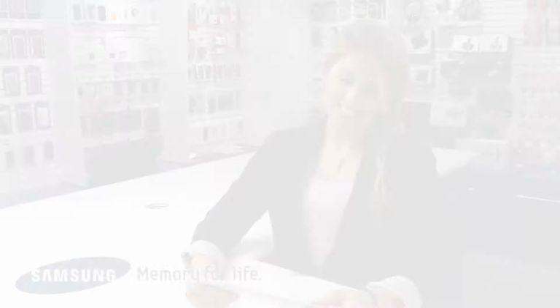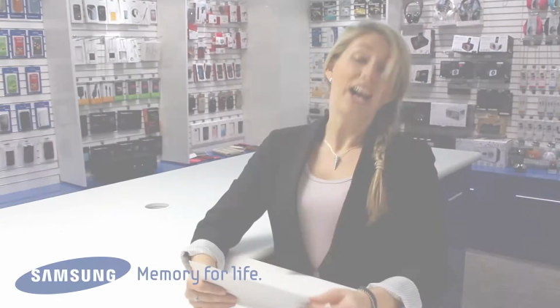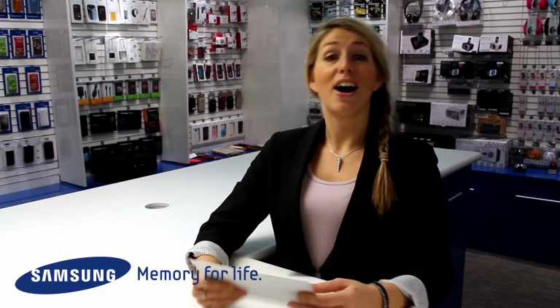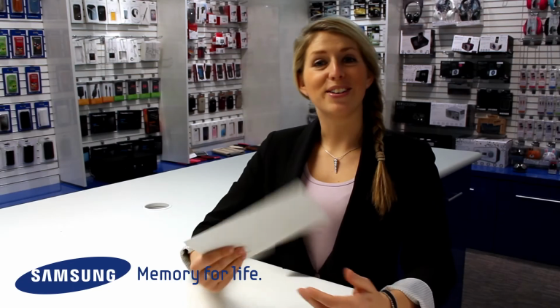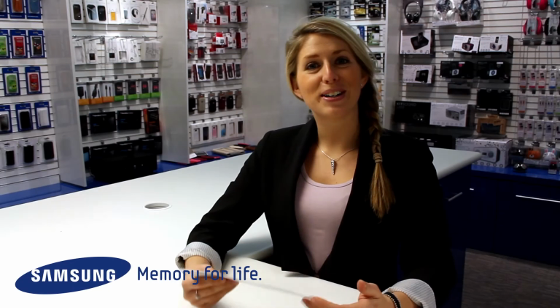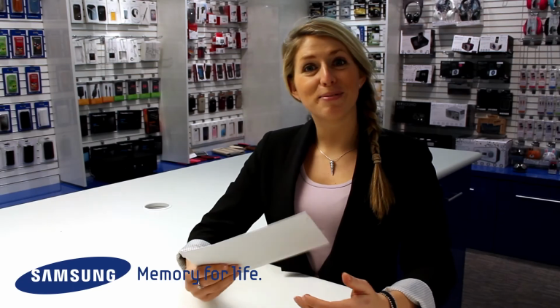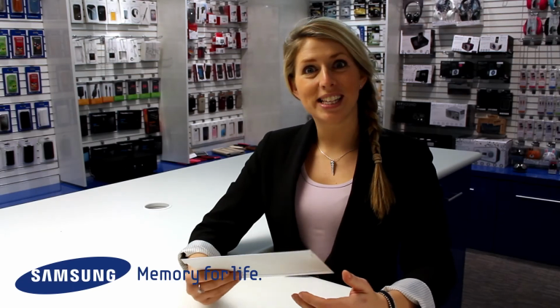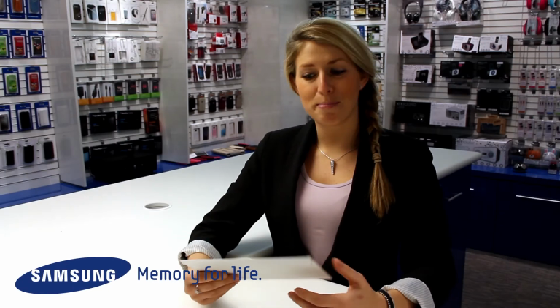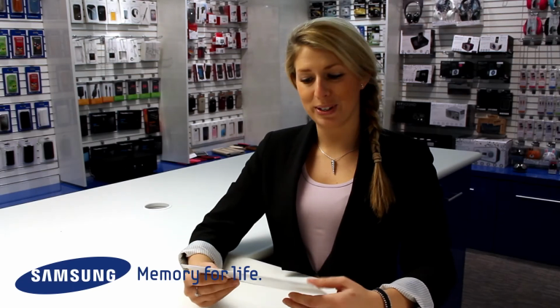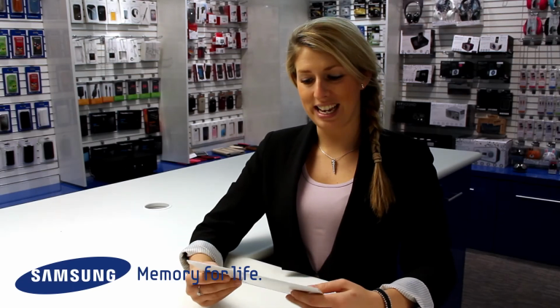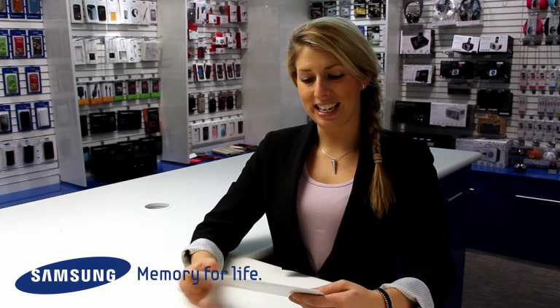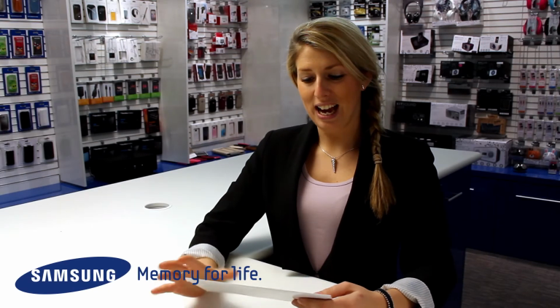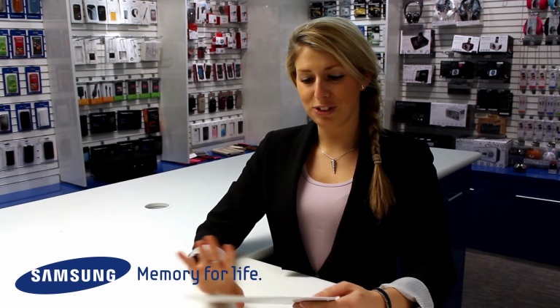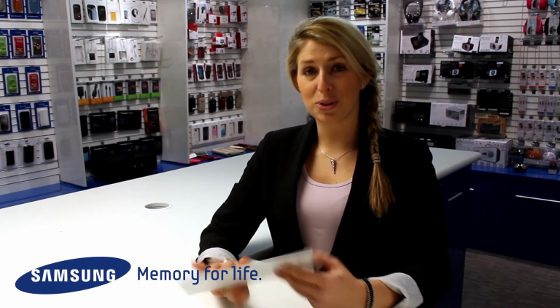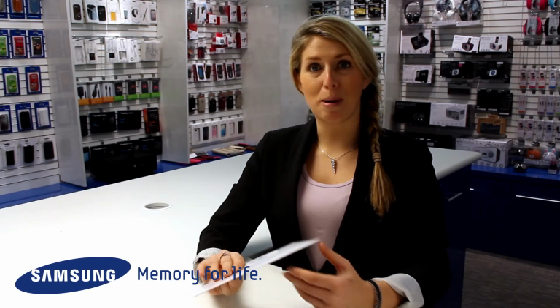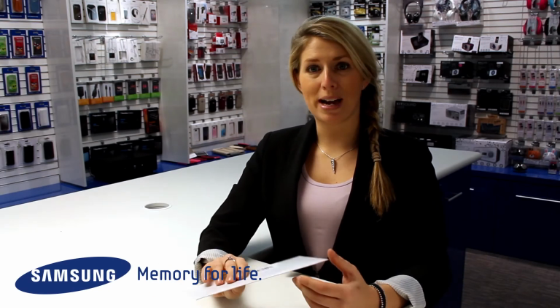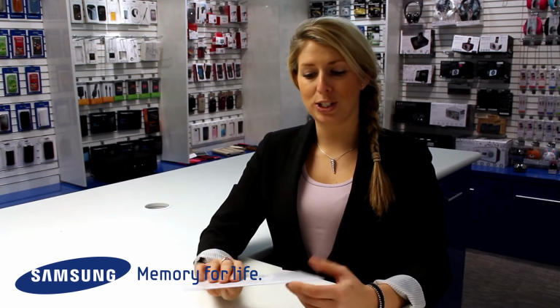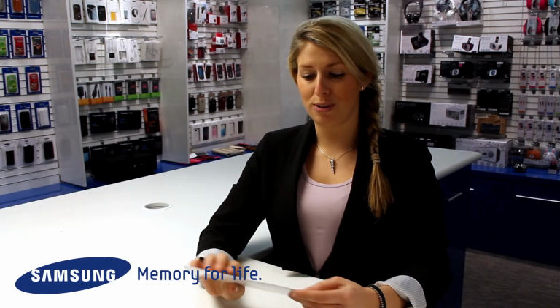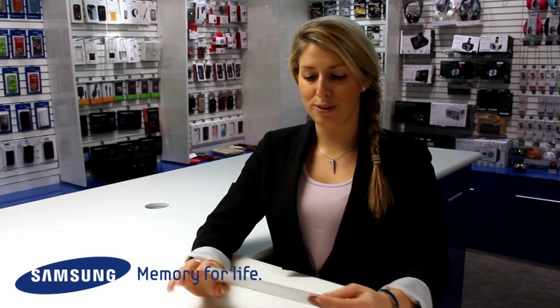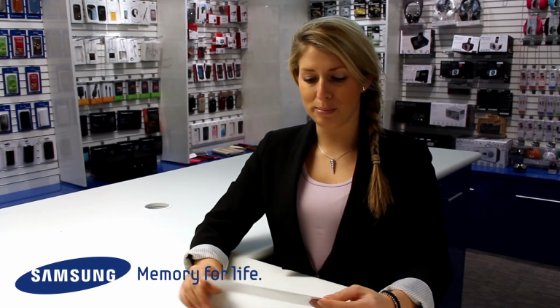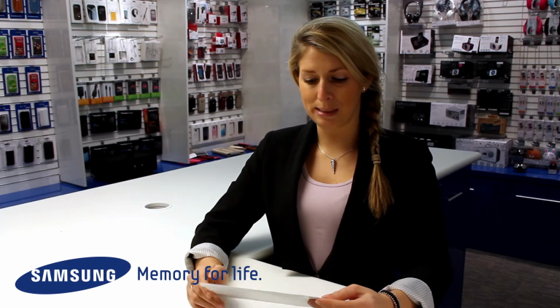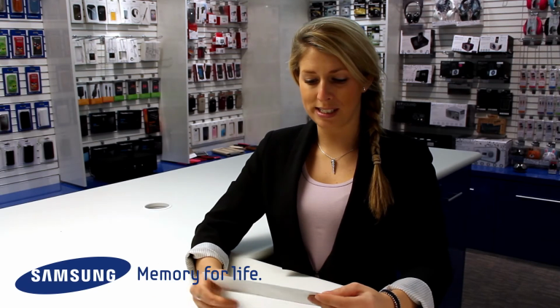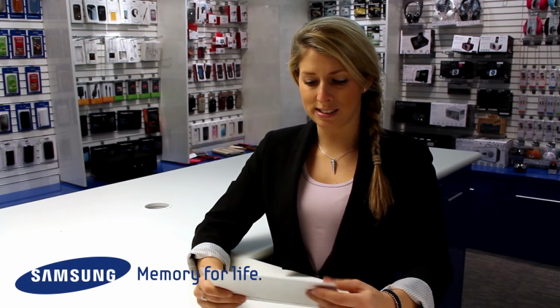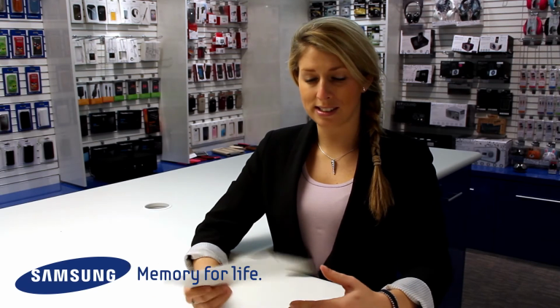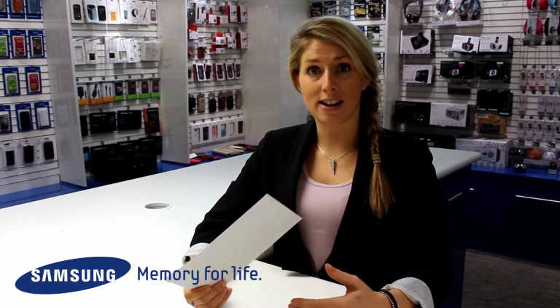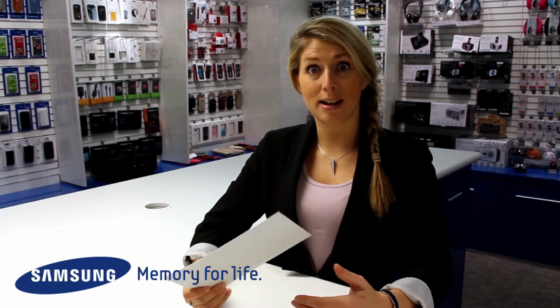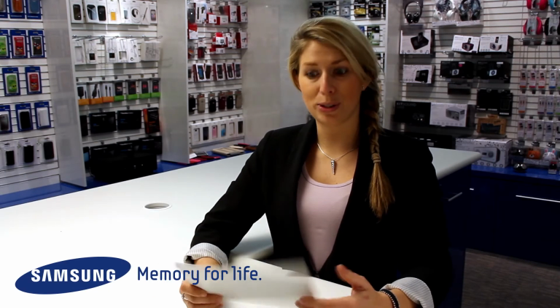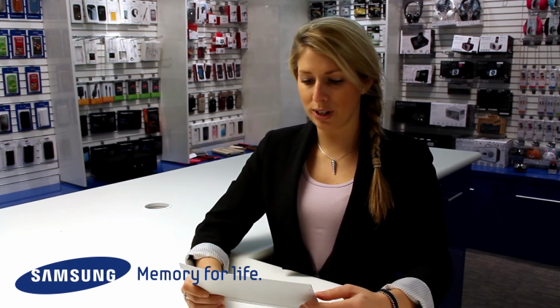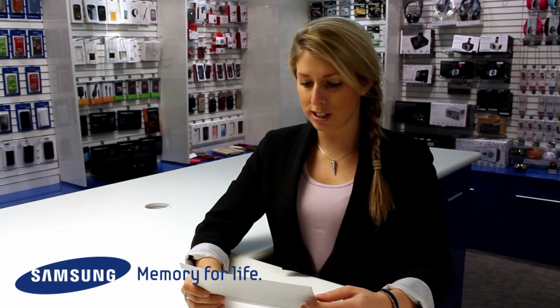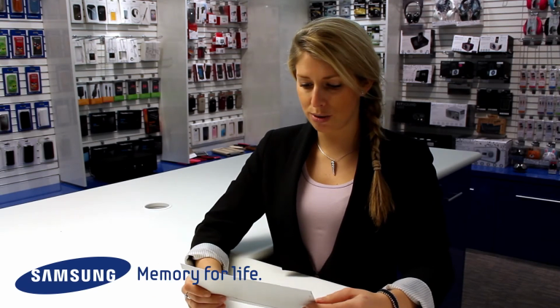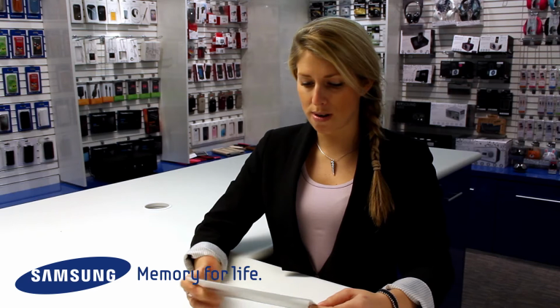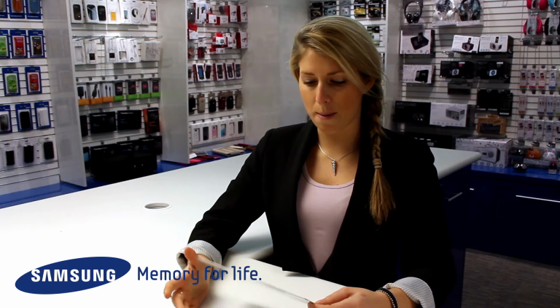Hi, welcome to the unboxing. I've just got my package through from Samsung, so let me talk you guys through it.